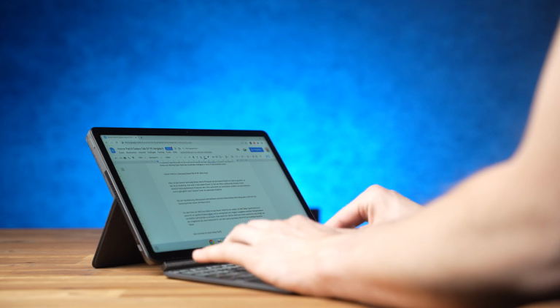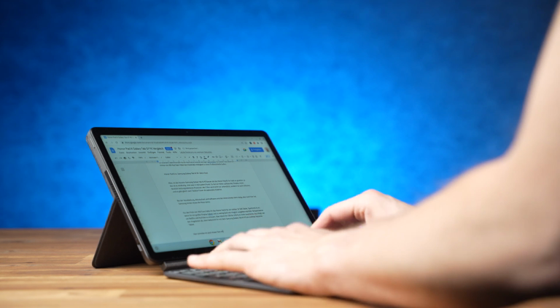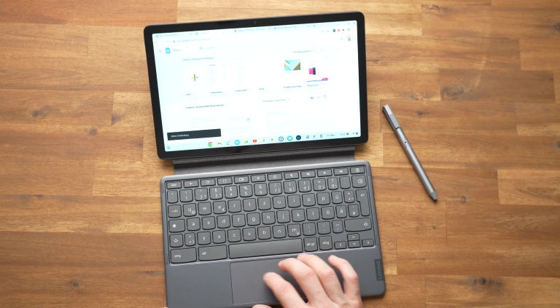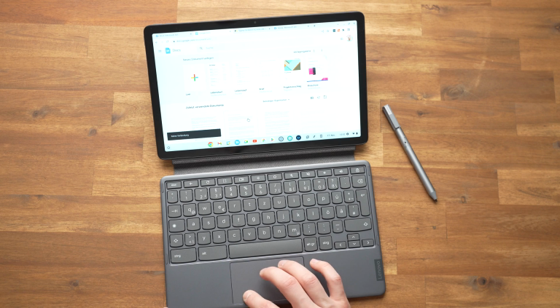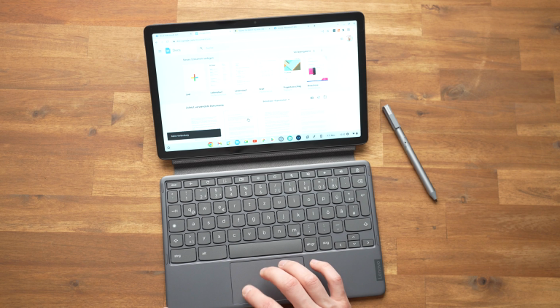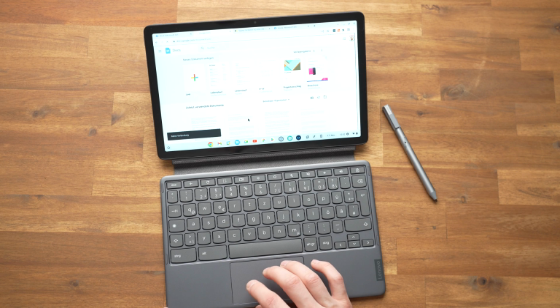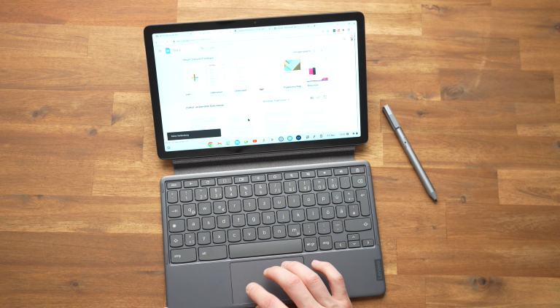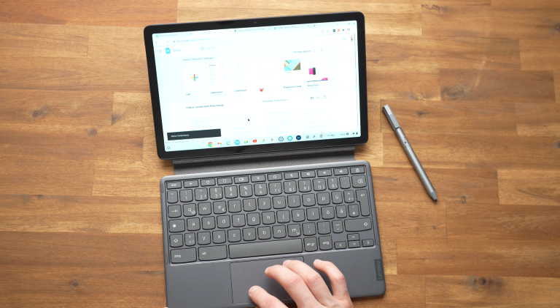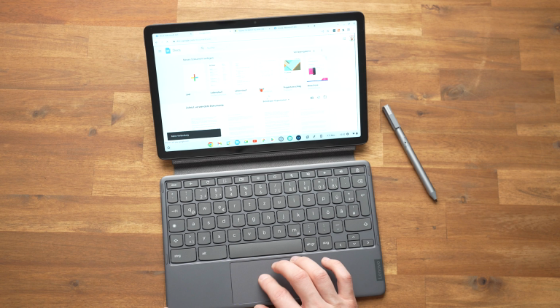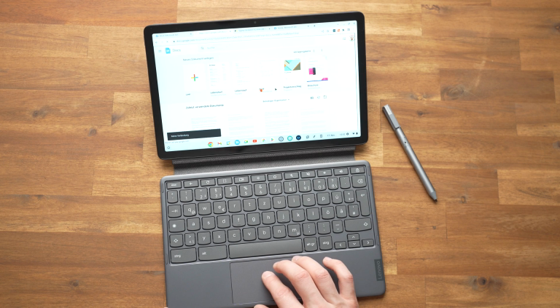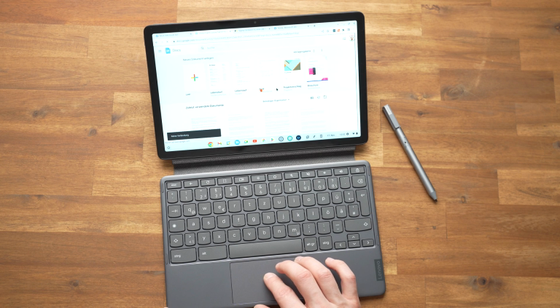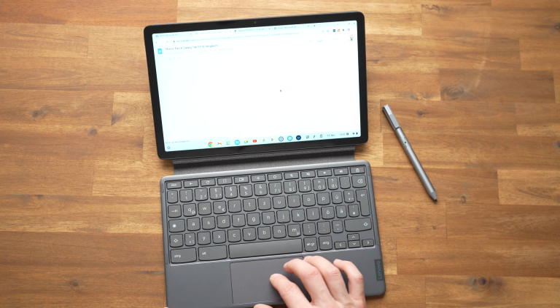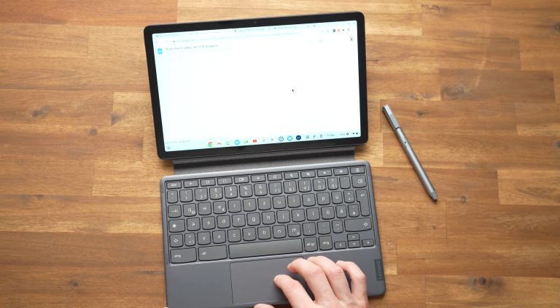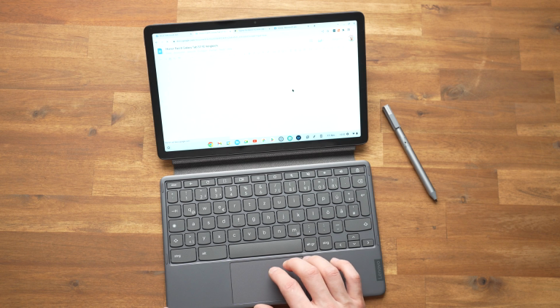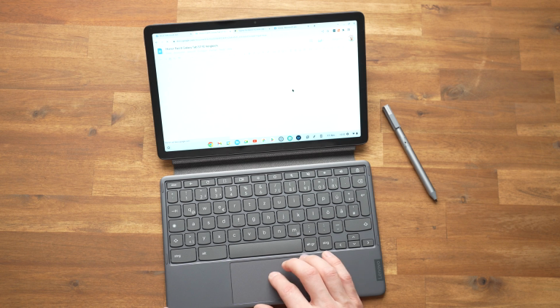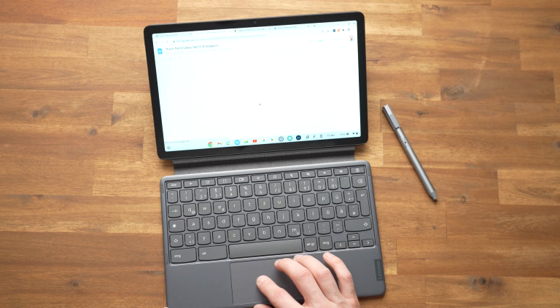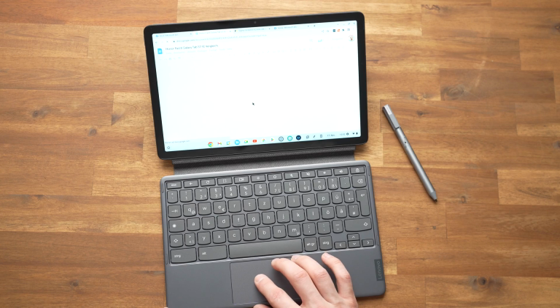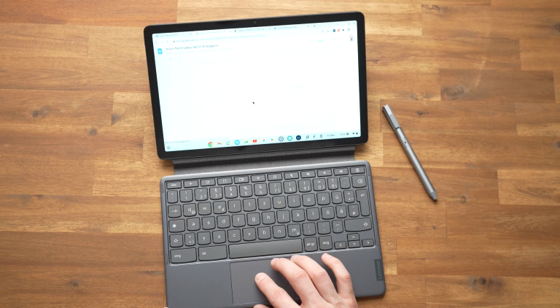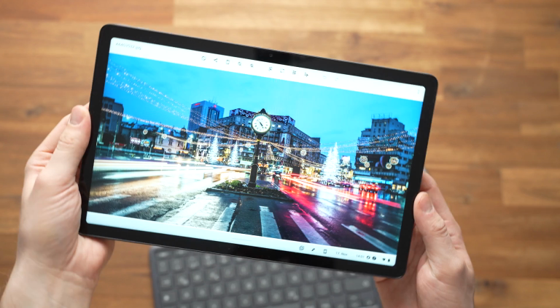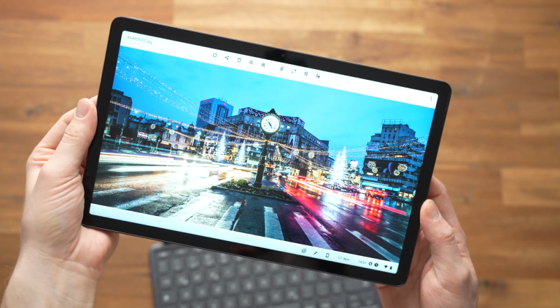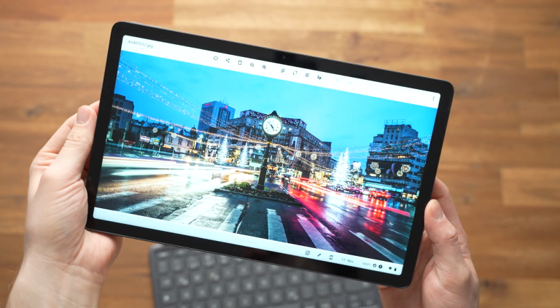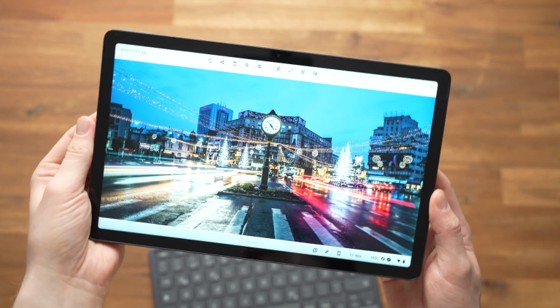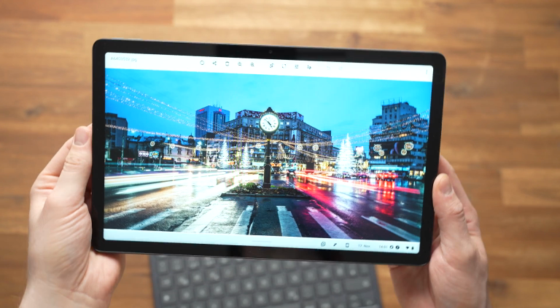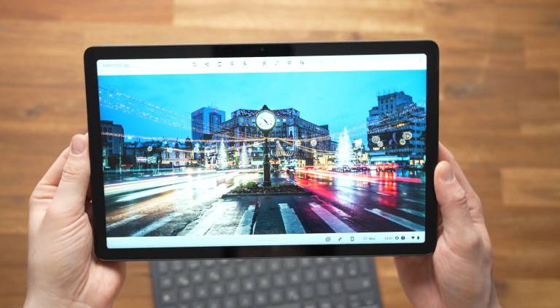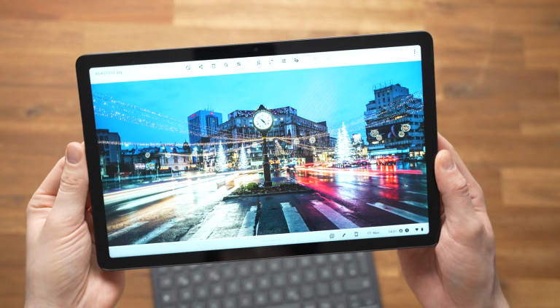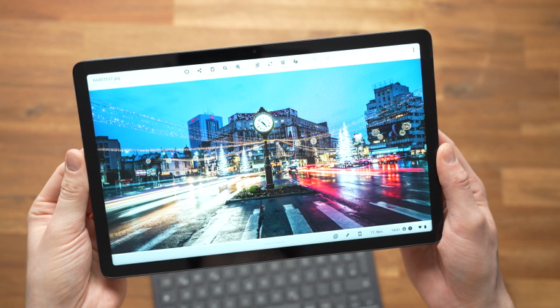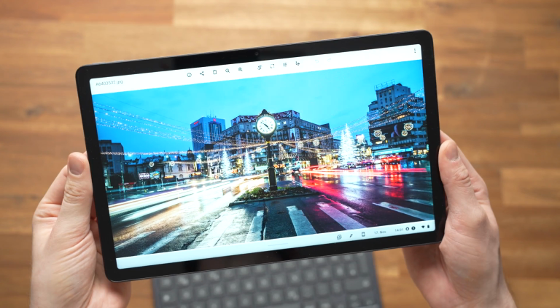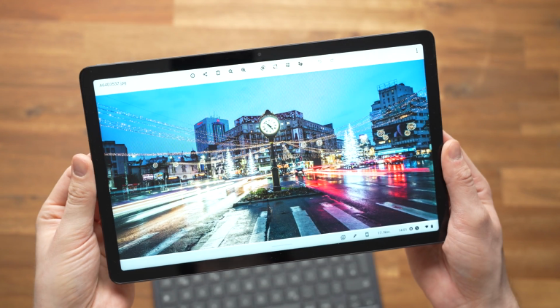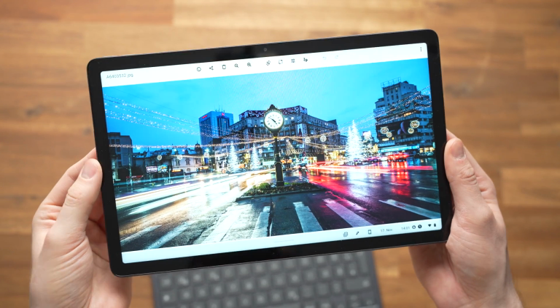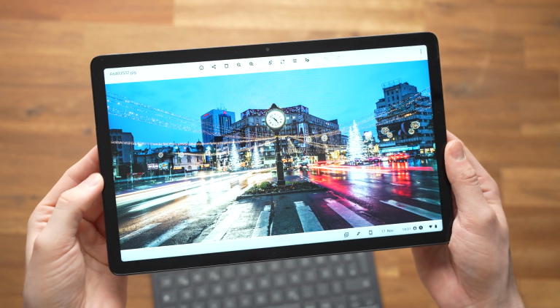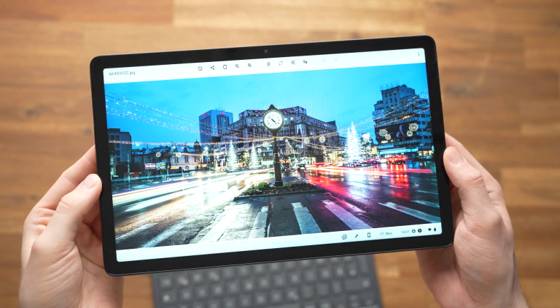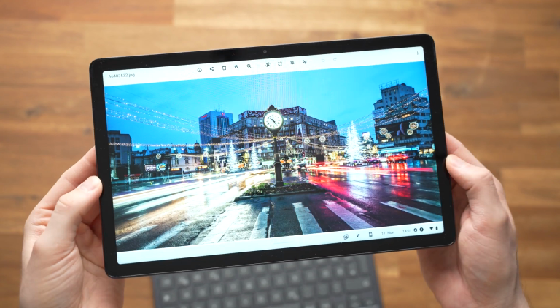Otherwise the keyboard is a good one. It's obviously a bit smaller than a normal-sized keyboard but bigger than the predecessor. I'm used to tablet keyboards and was able to write quickly and blindly on it right away. I like it, but I would be happy with a larger touchpad.